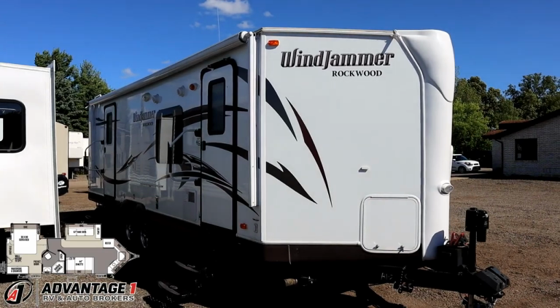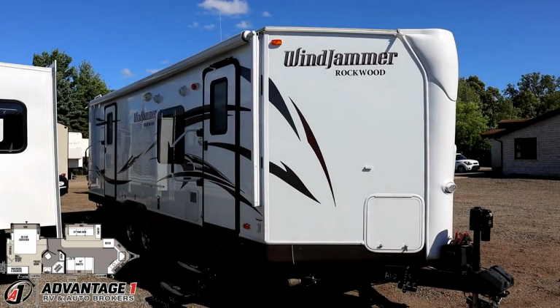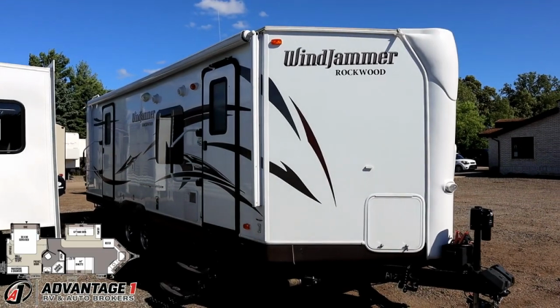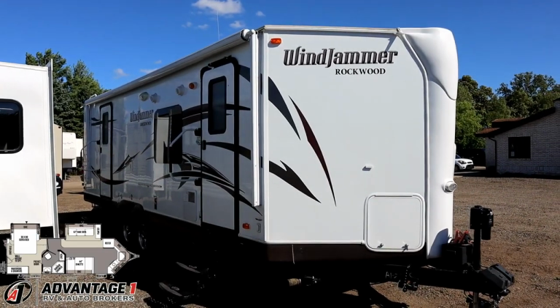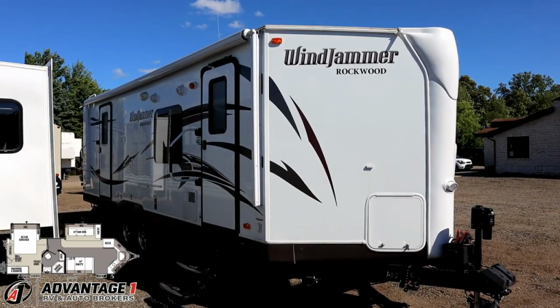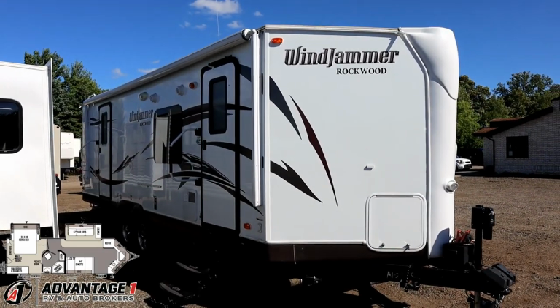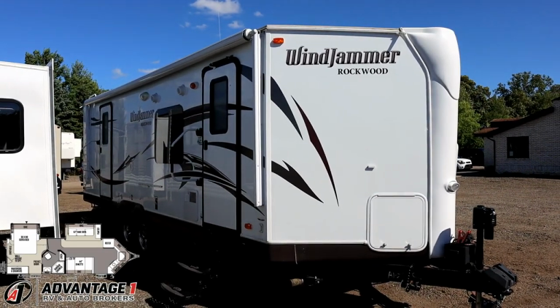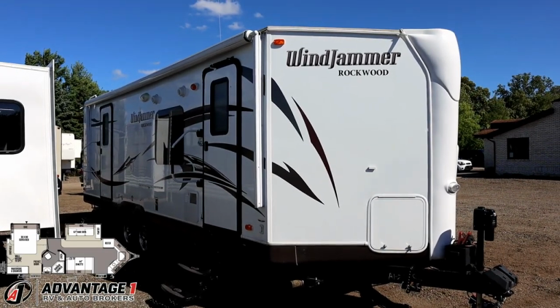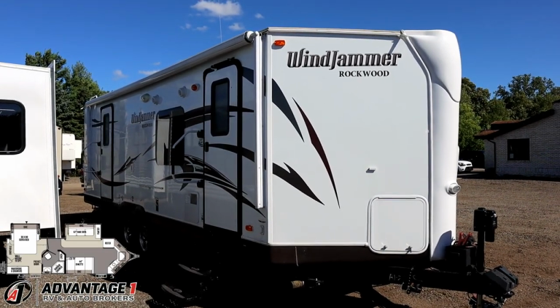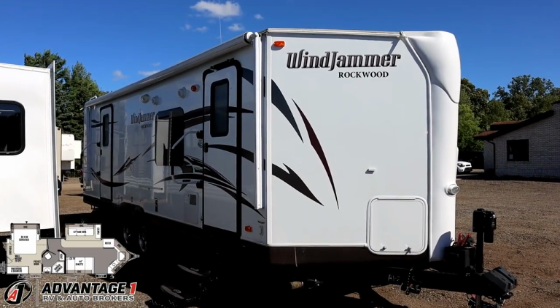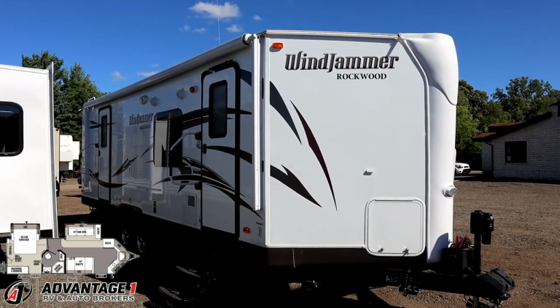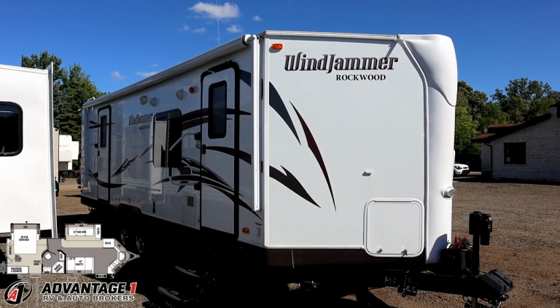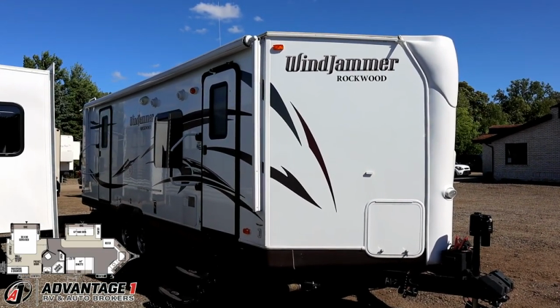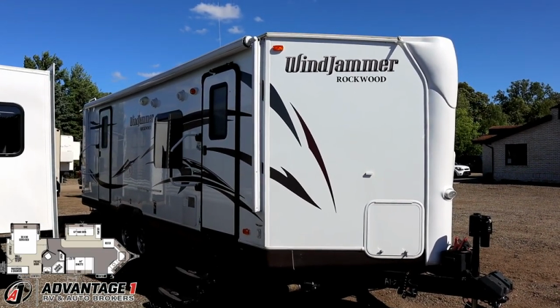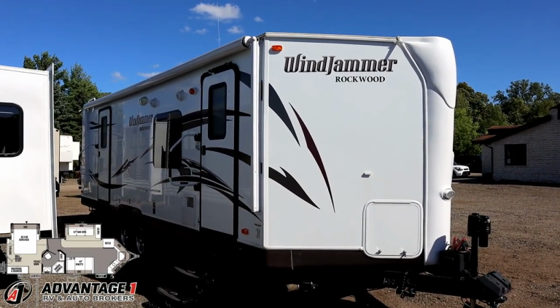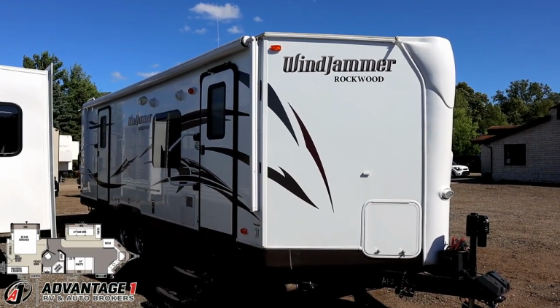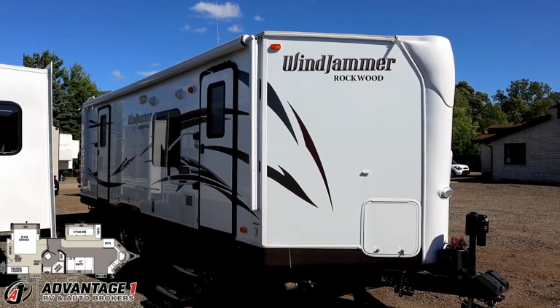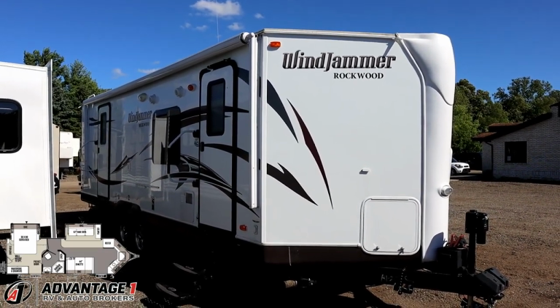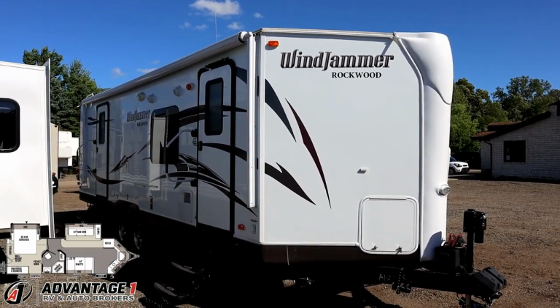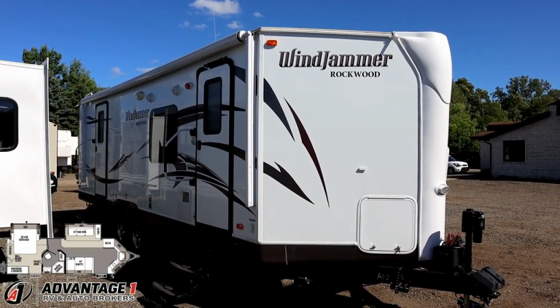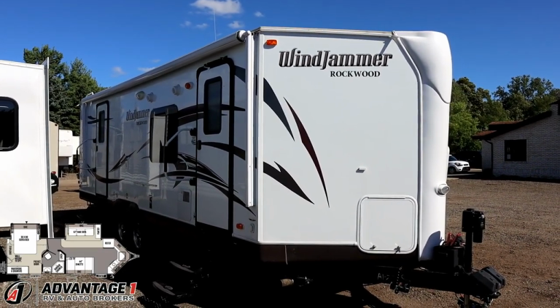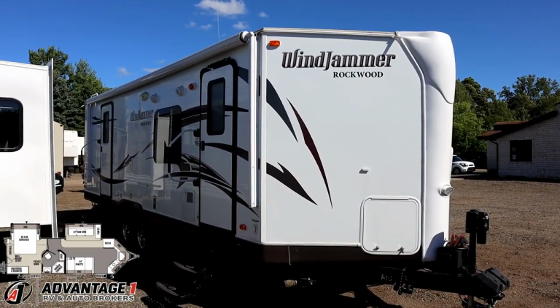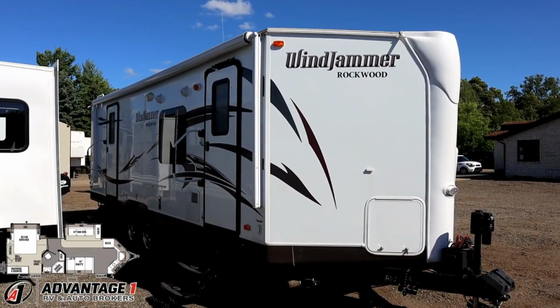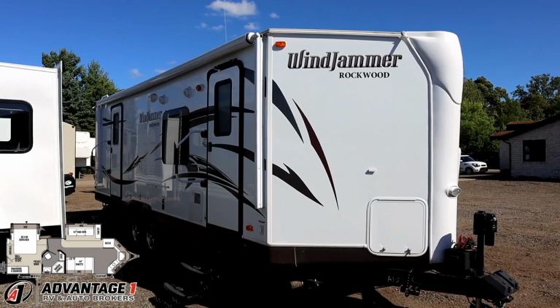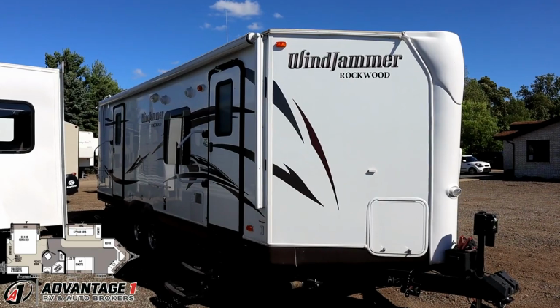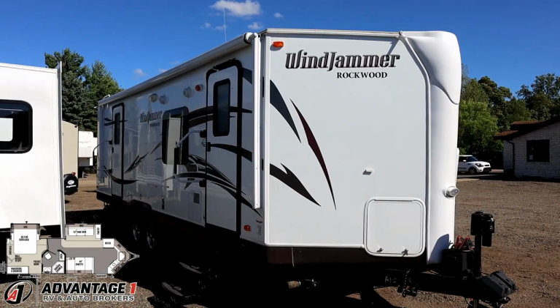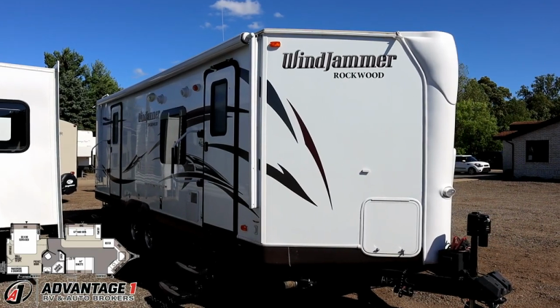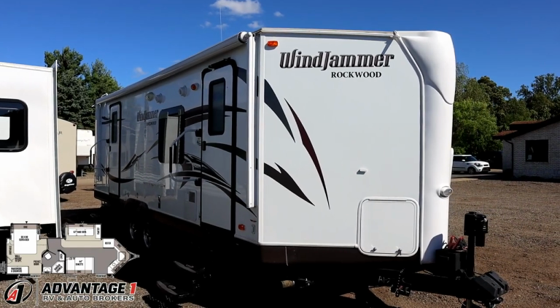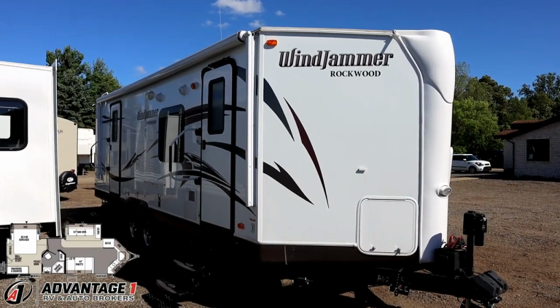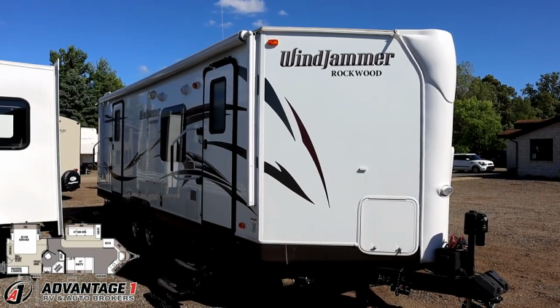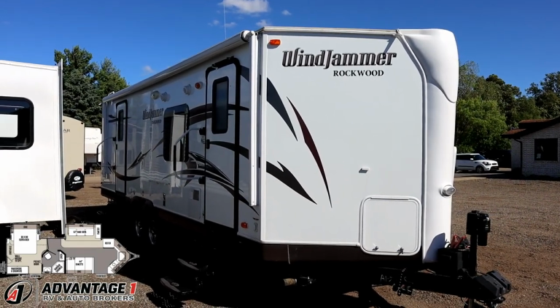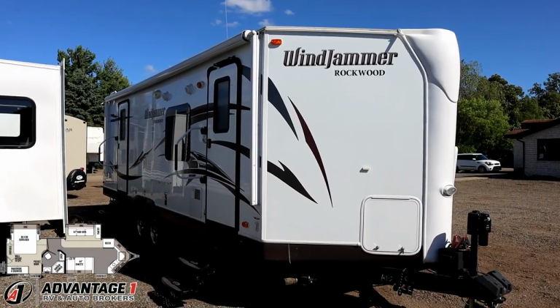We're selling this for its owner, but we still do hitching, pieces, parts, trades, finance, and RV delivery, and everything in between.